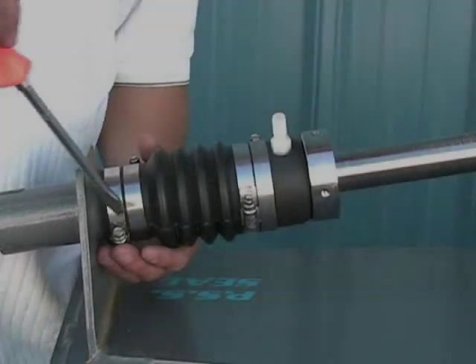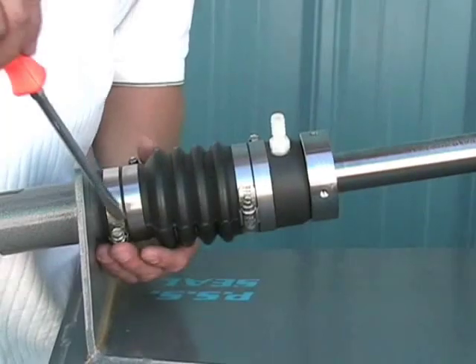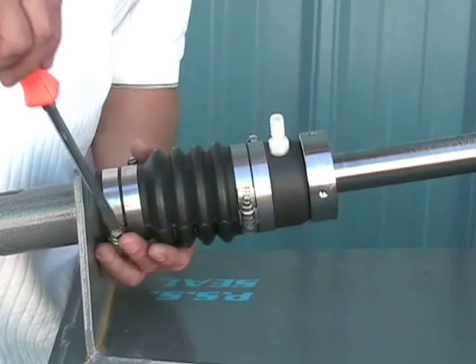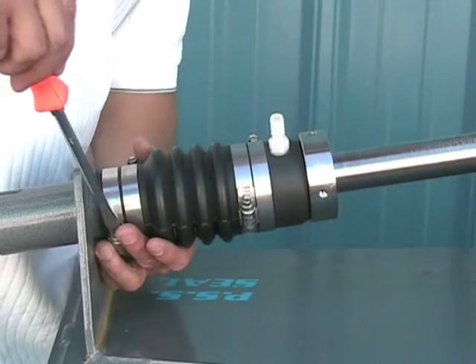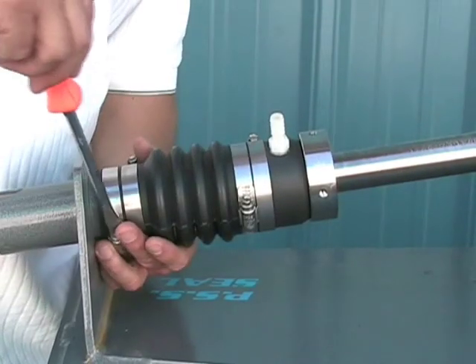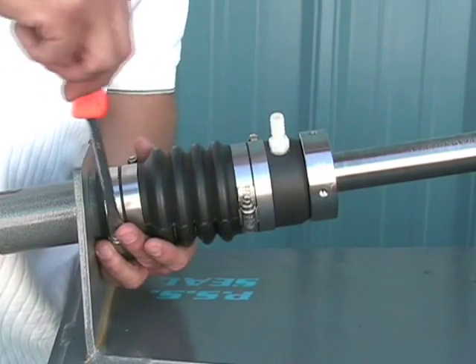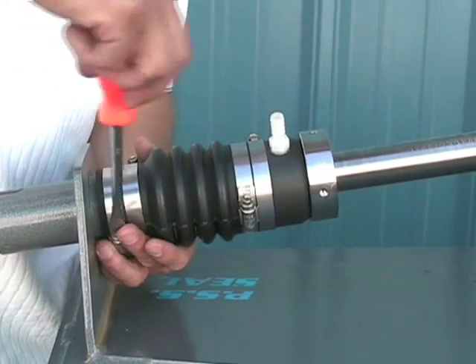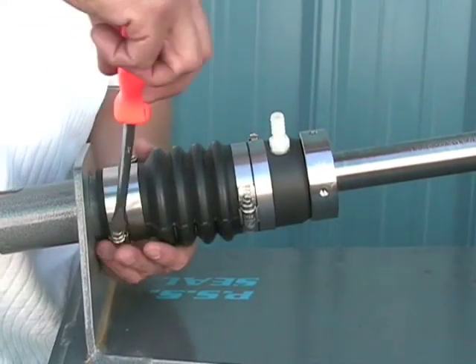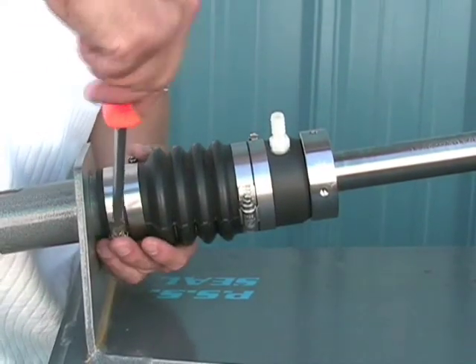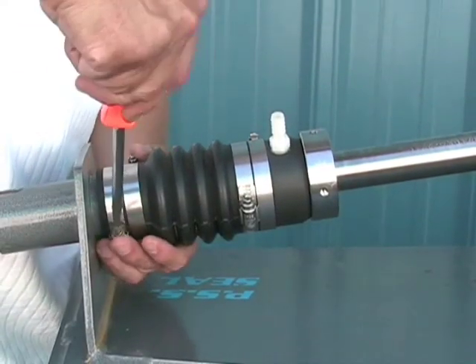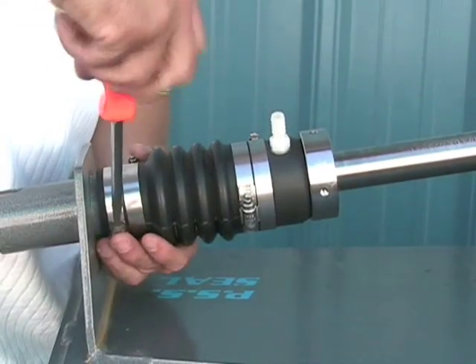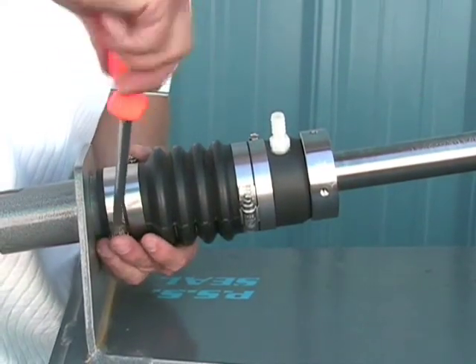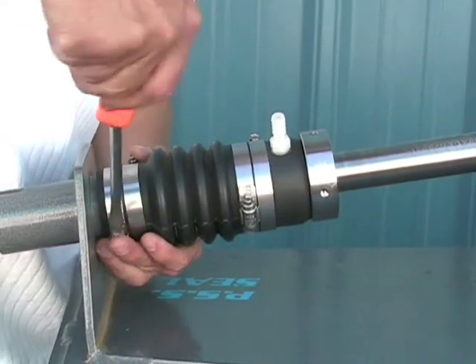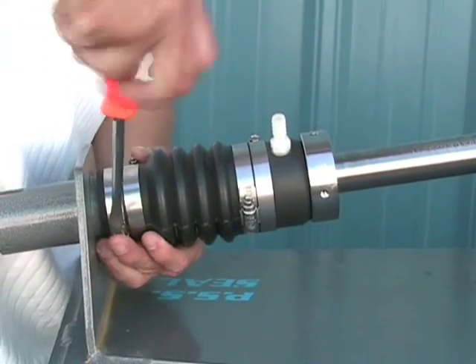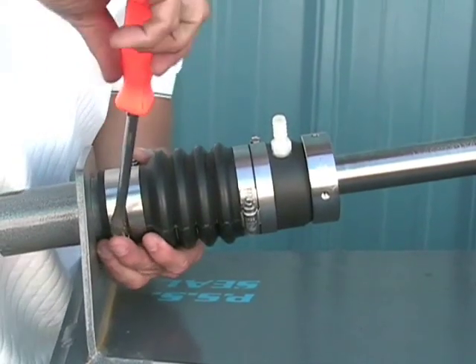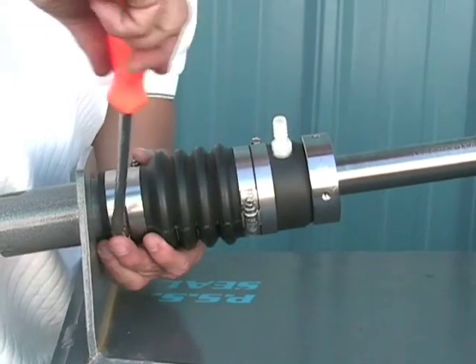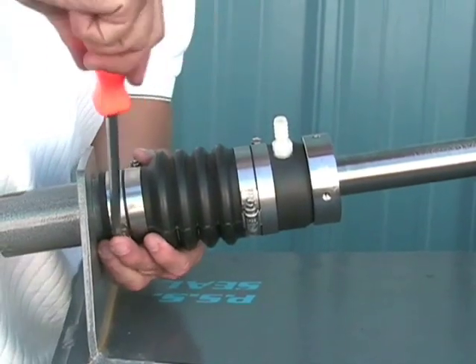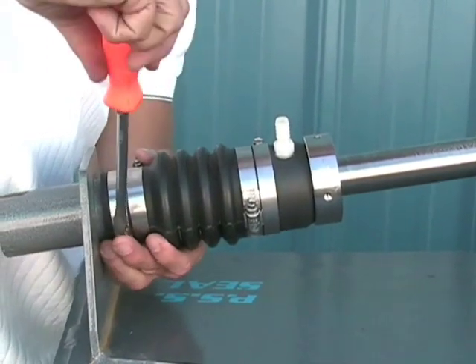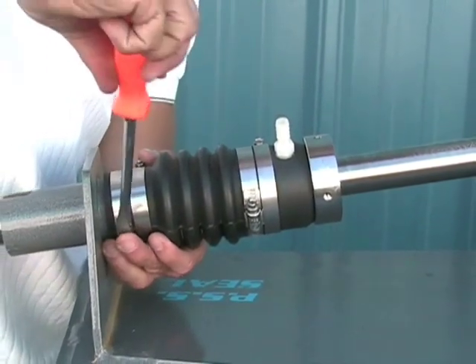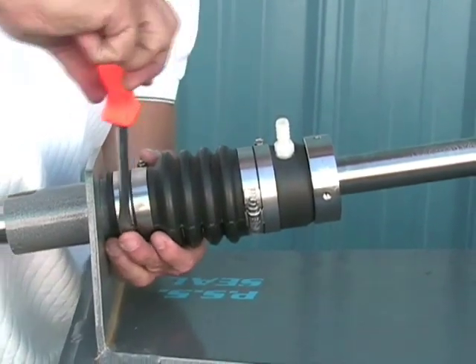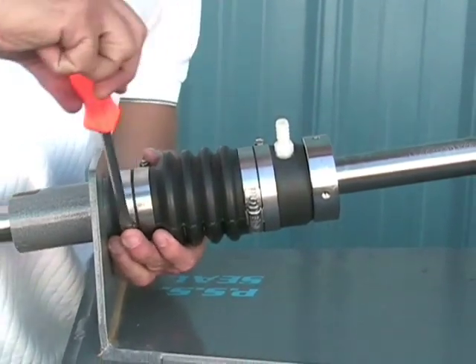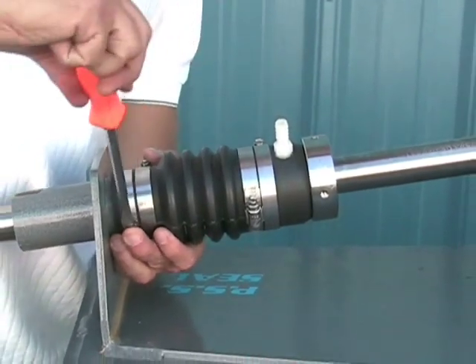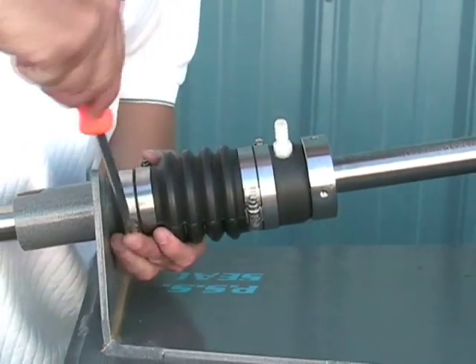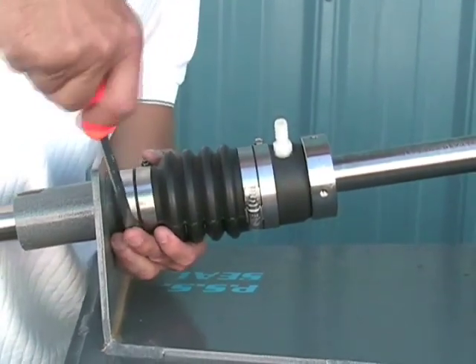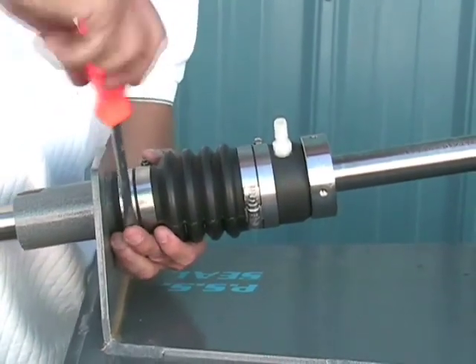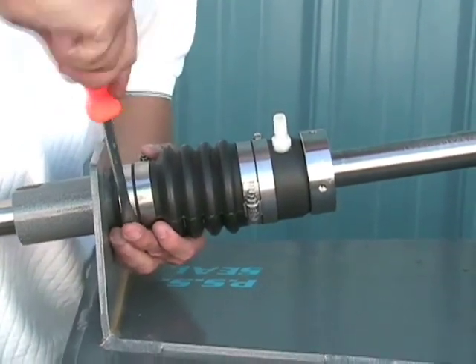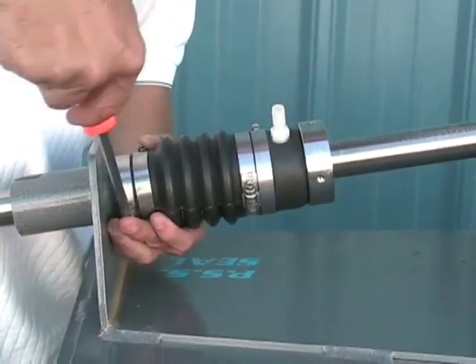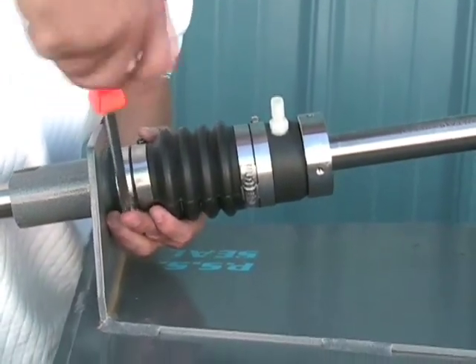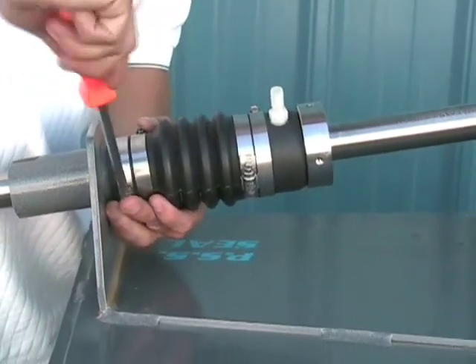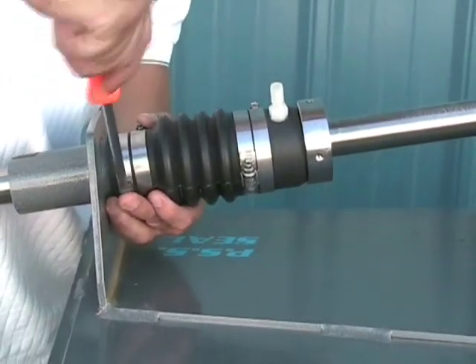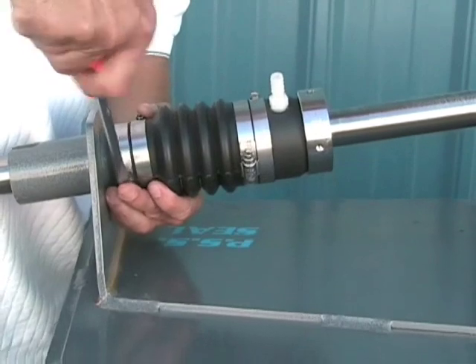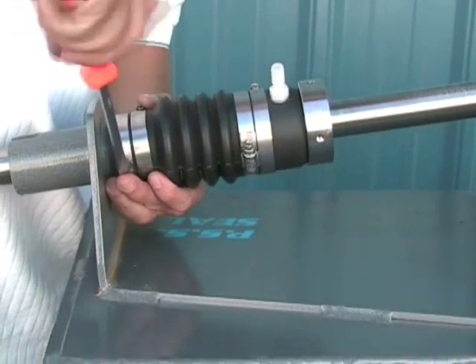At this time you're going to tighten the hose clamps to secure the bellow to the stern tube.